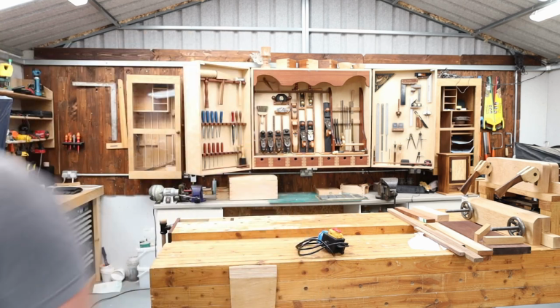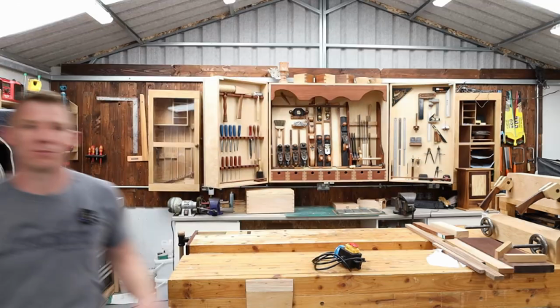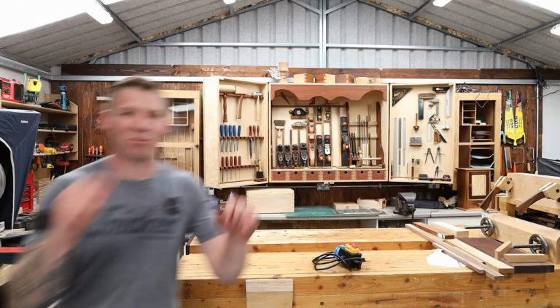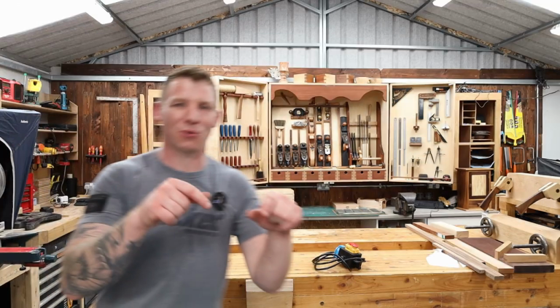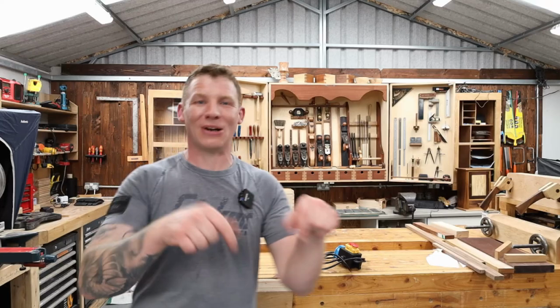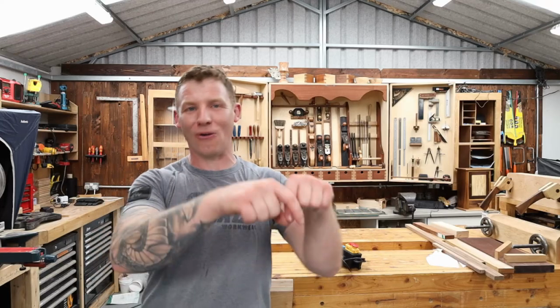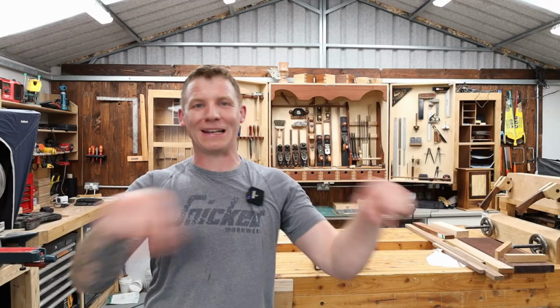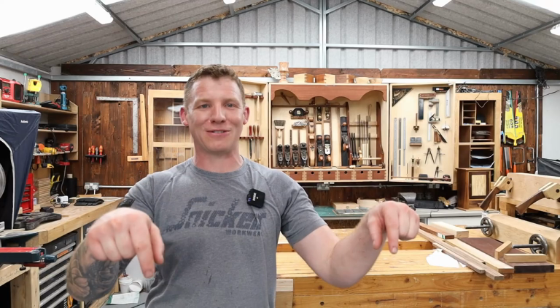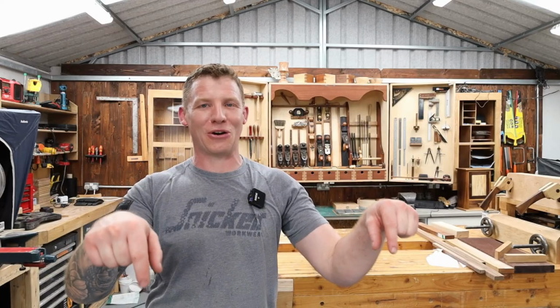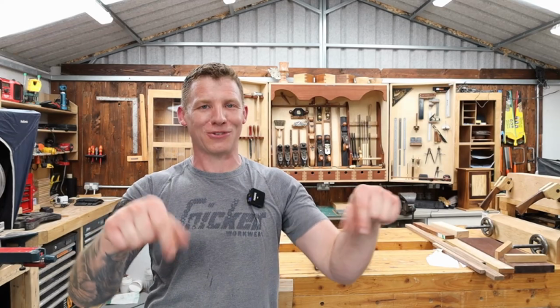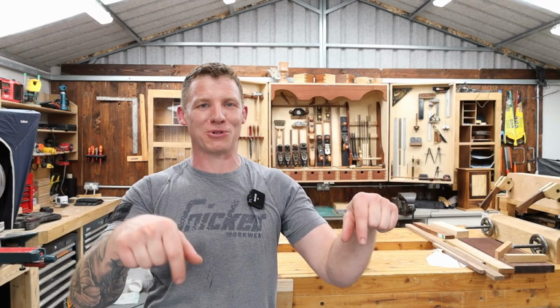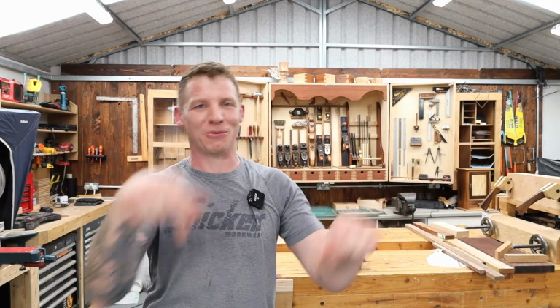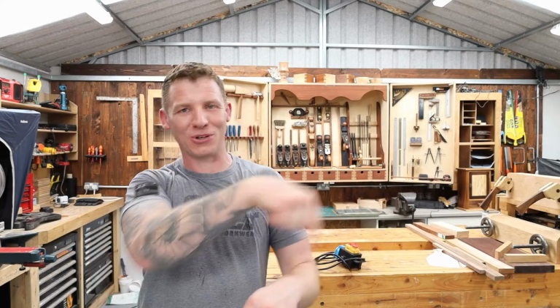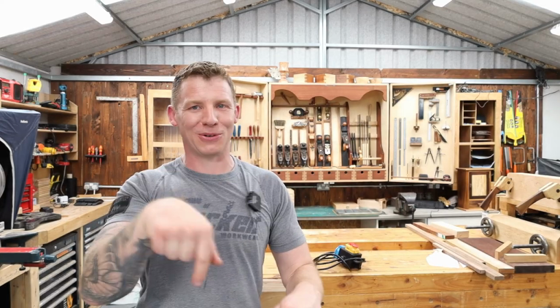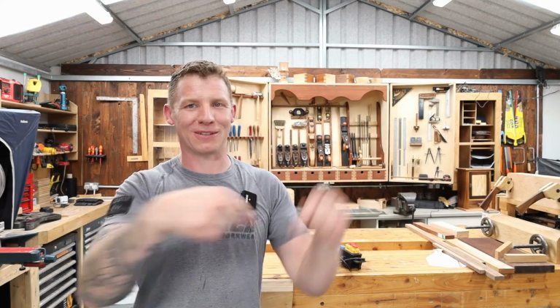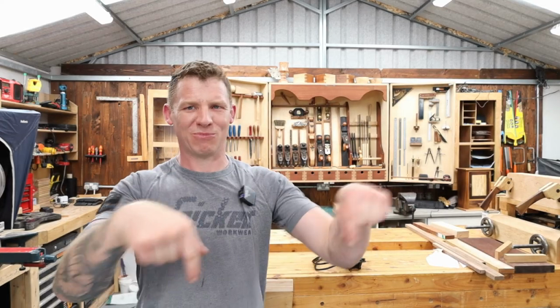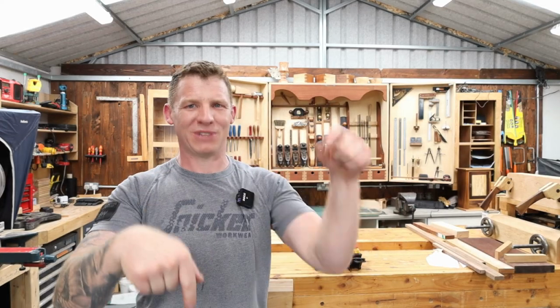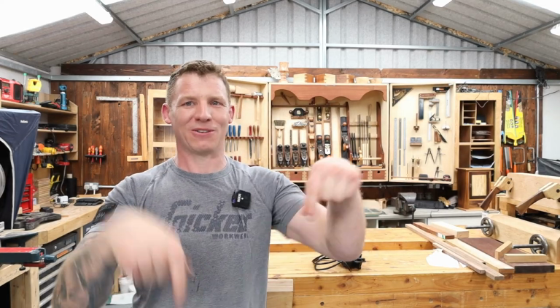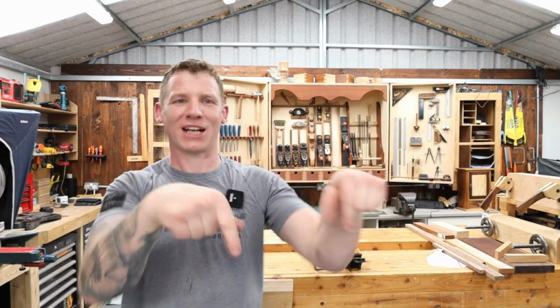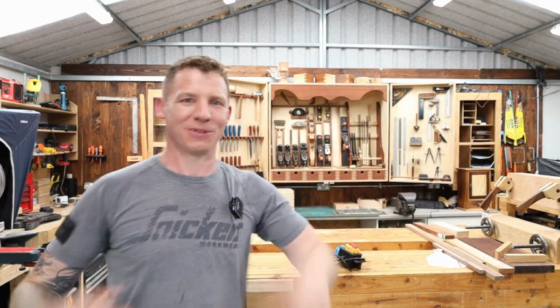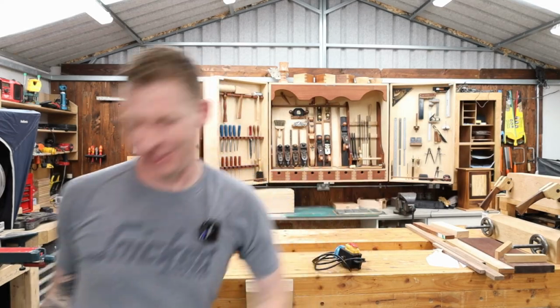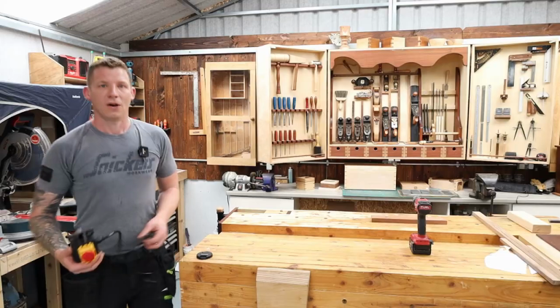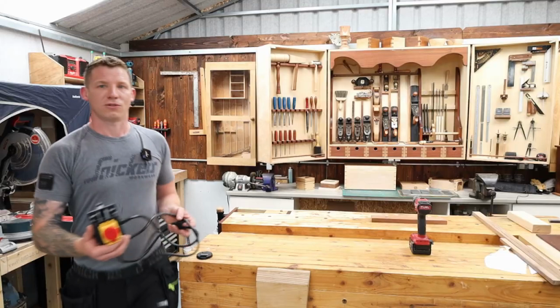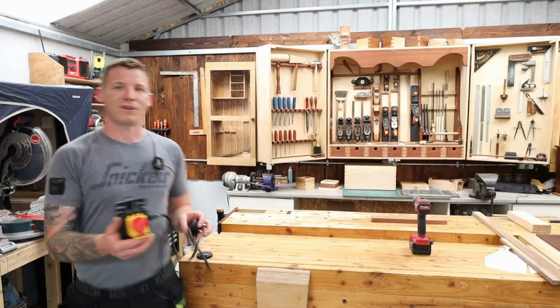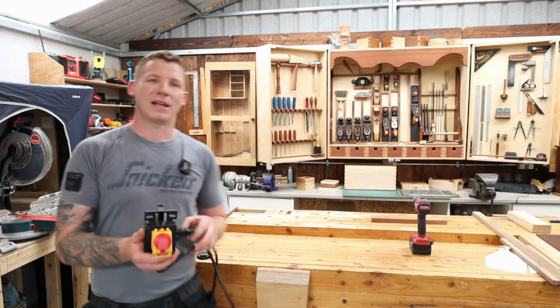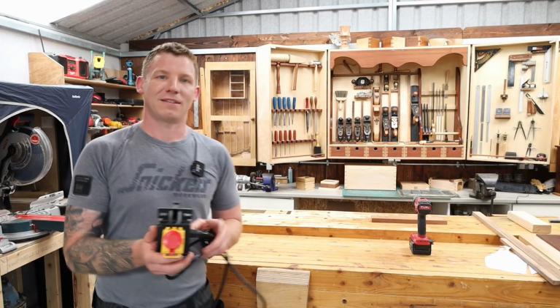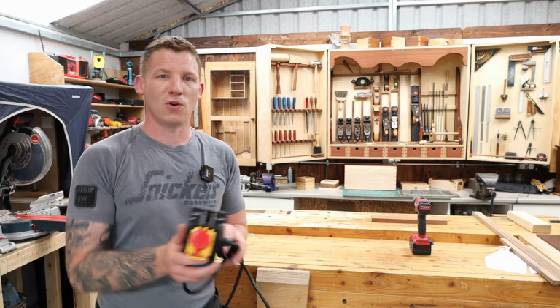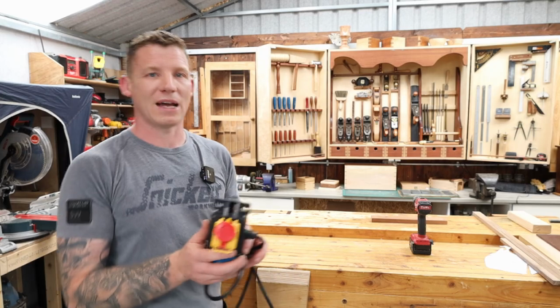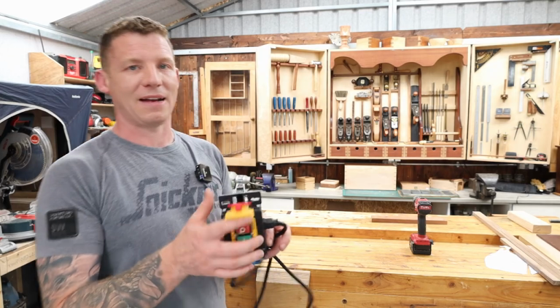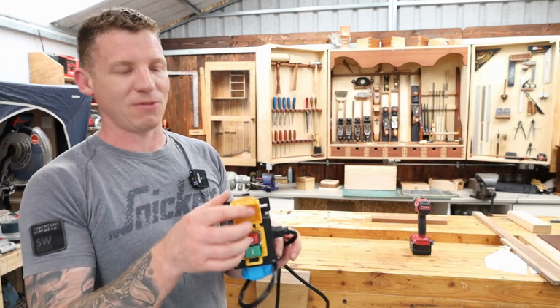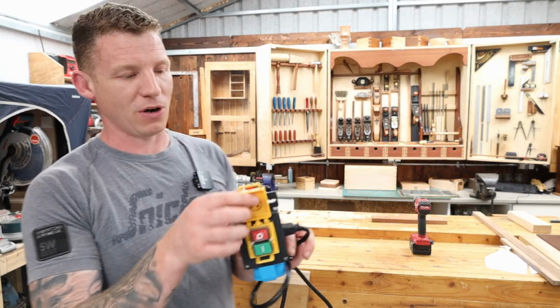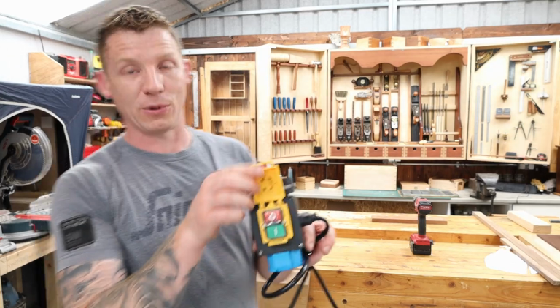By the way, all the links are in the description right down there. Okay, so very quickly, let's look at an NVR switch.